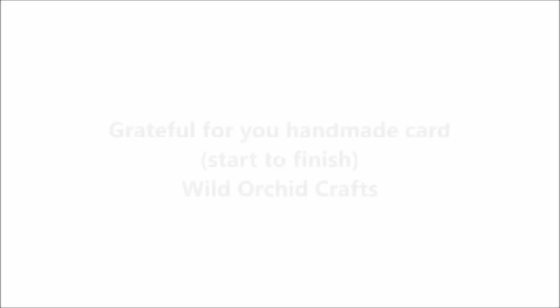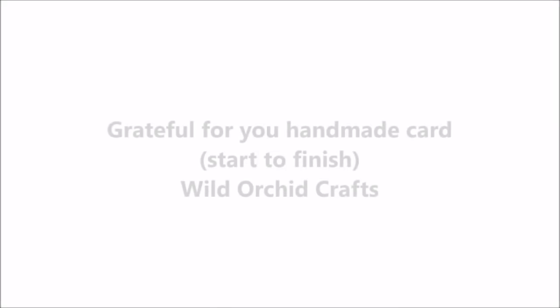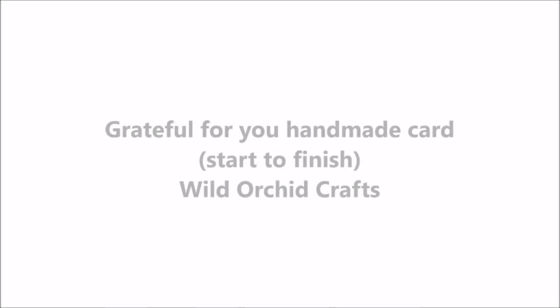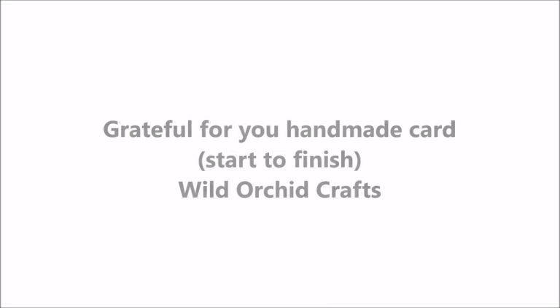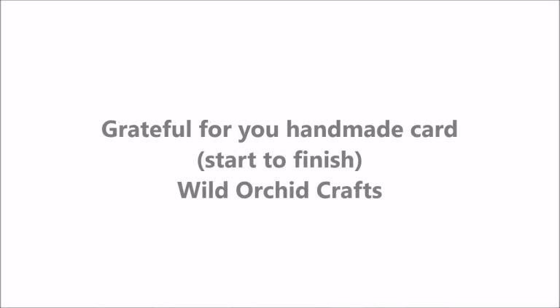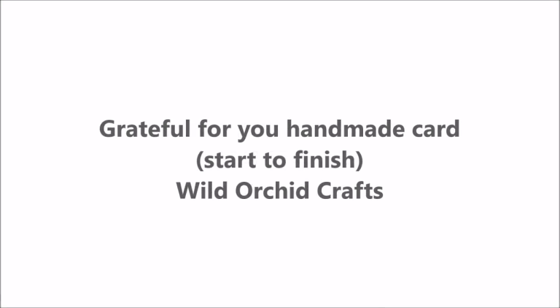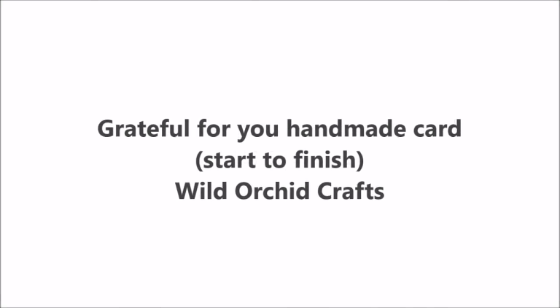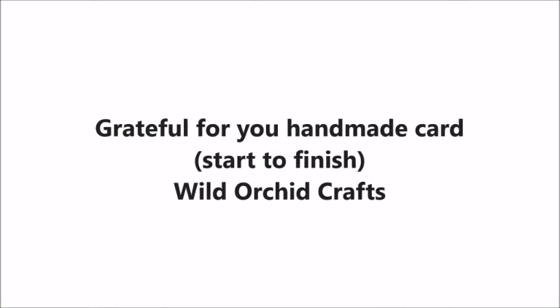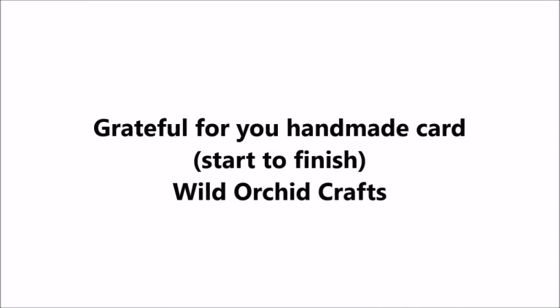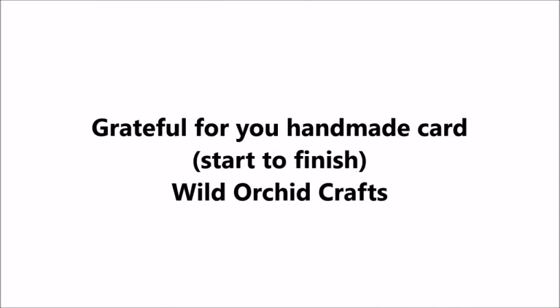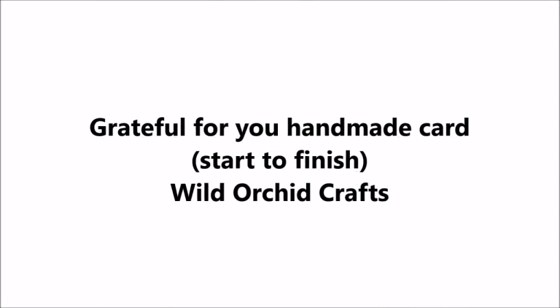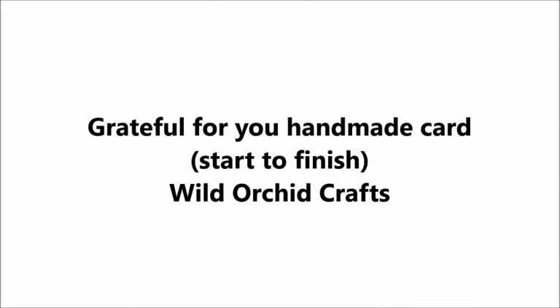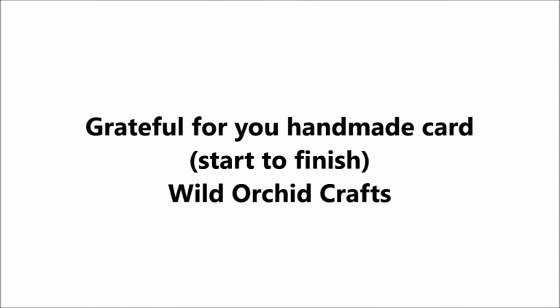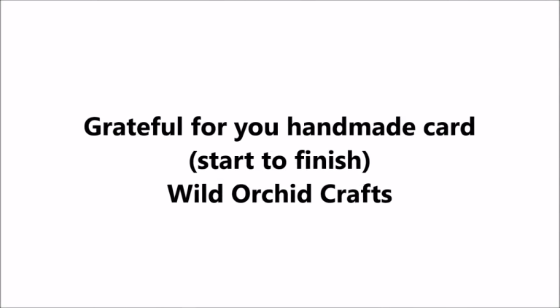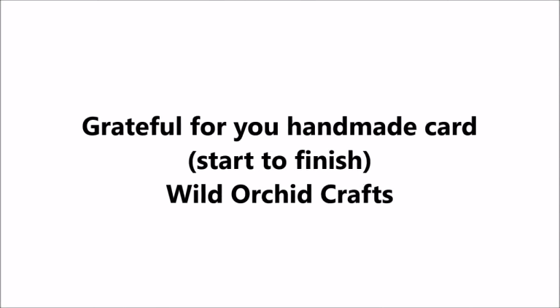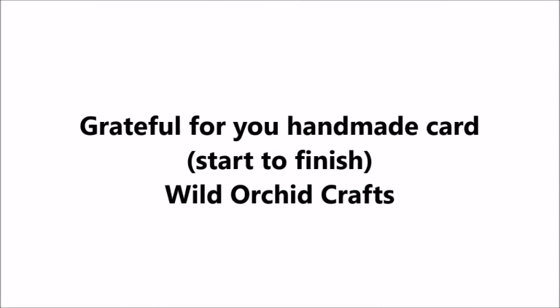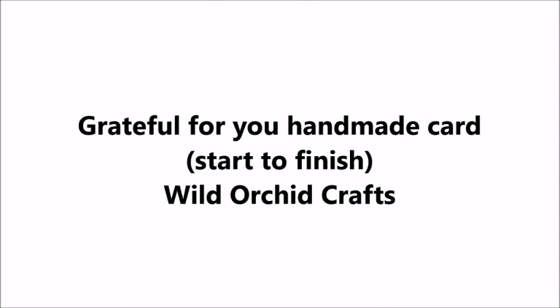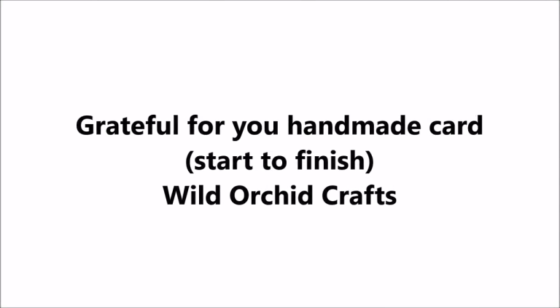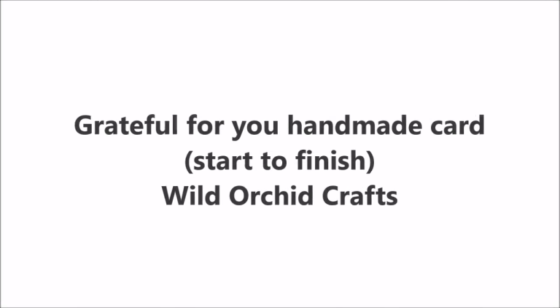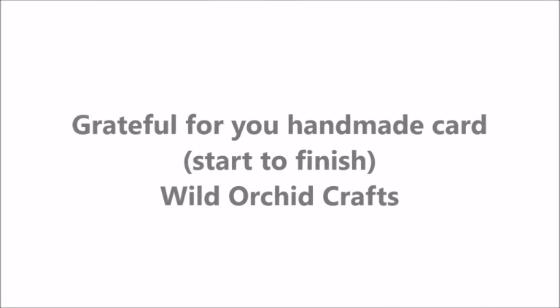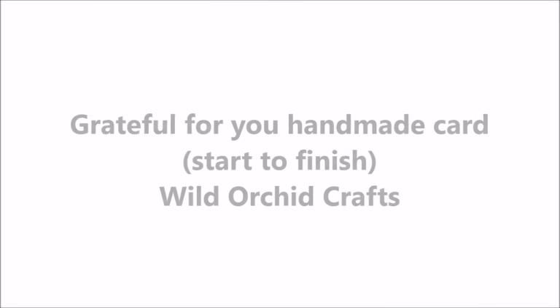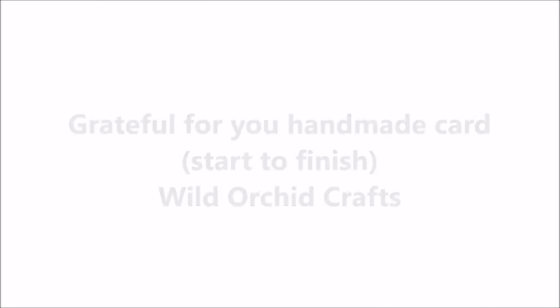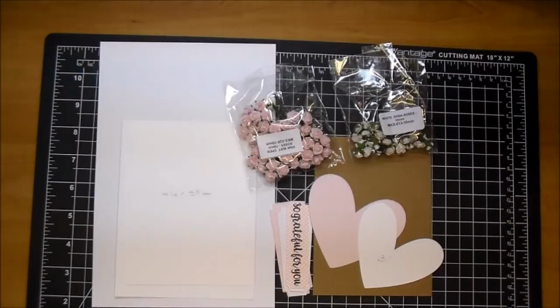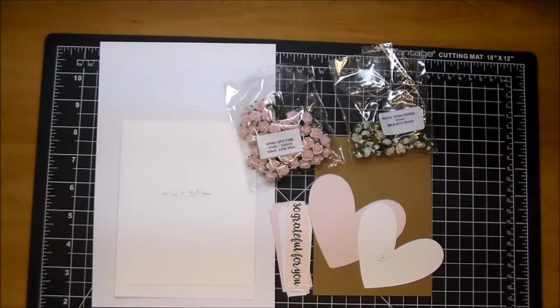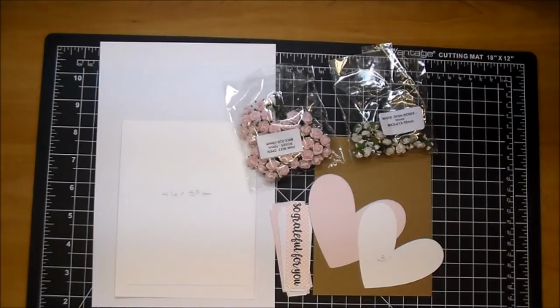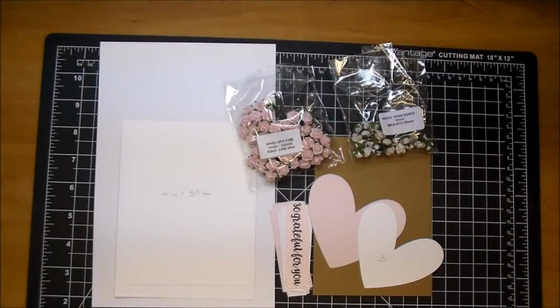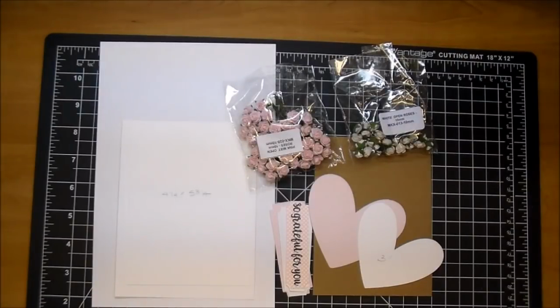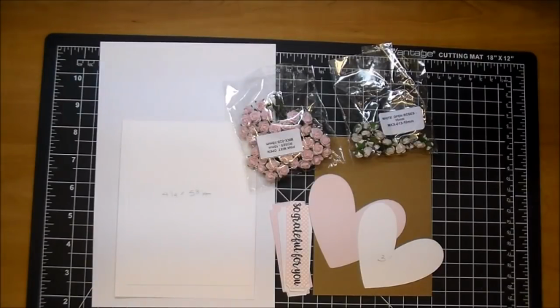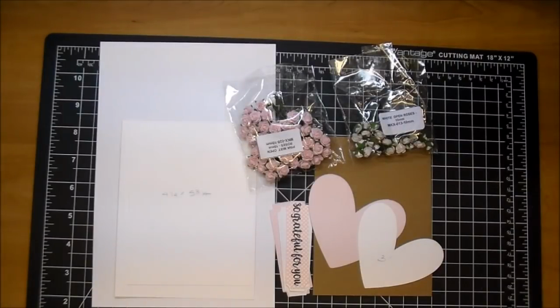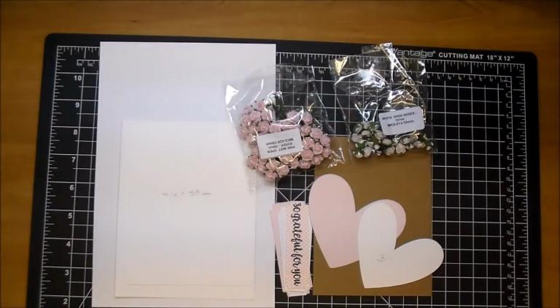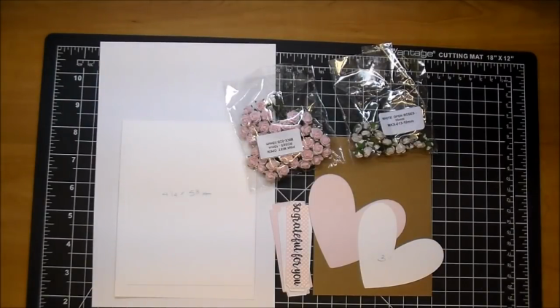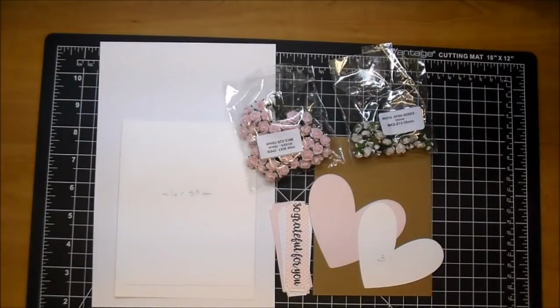Hi, it's Corrine for Wild Orchid Crafts, and today I'm making a handmade card from start to finish.